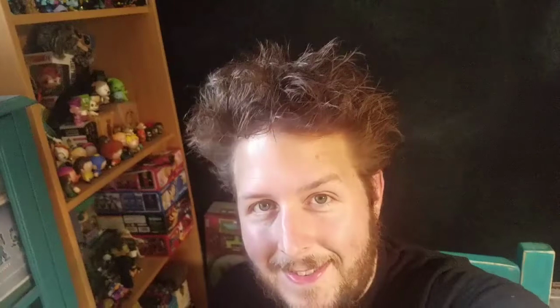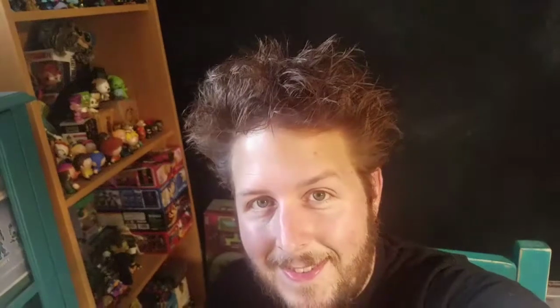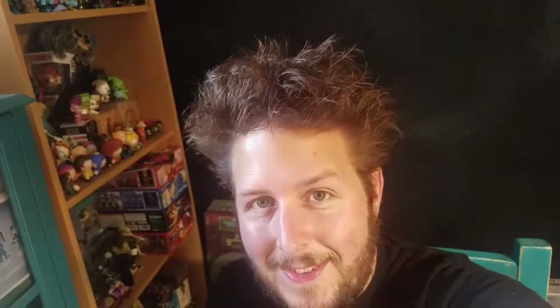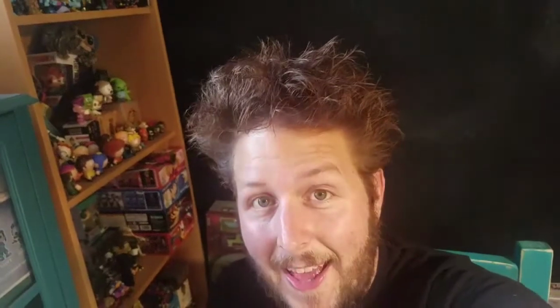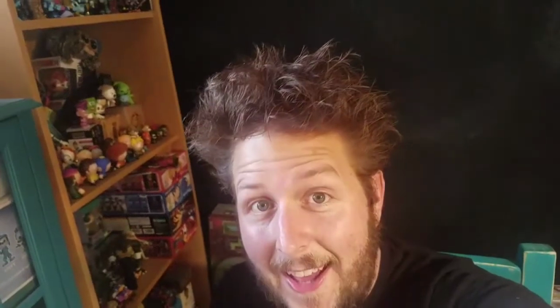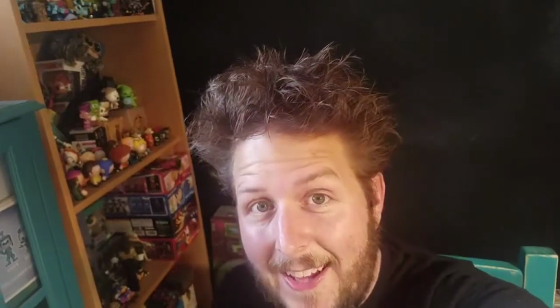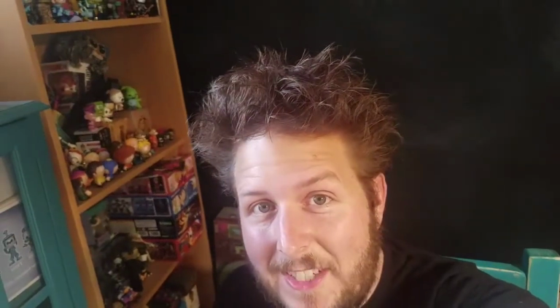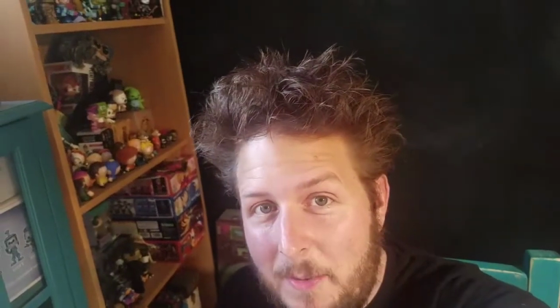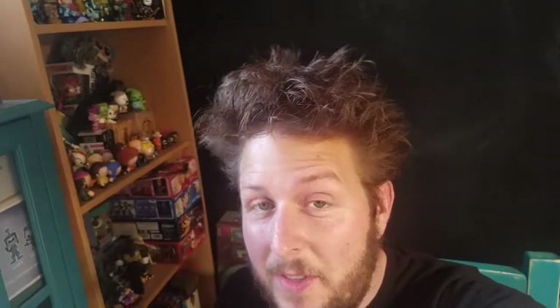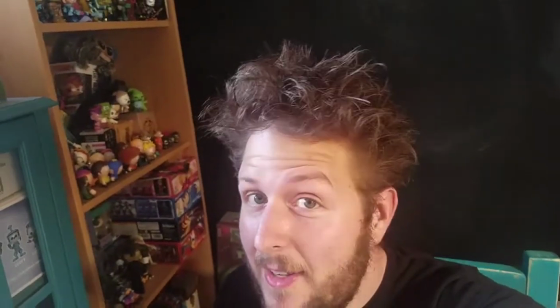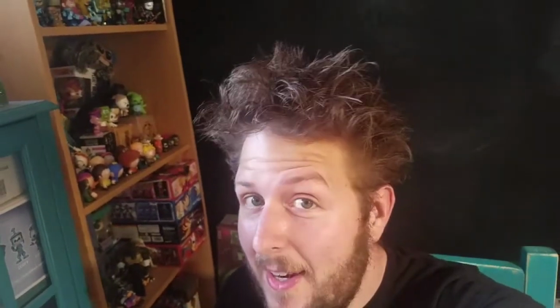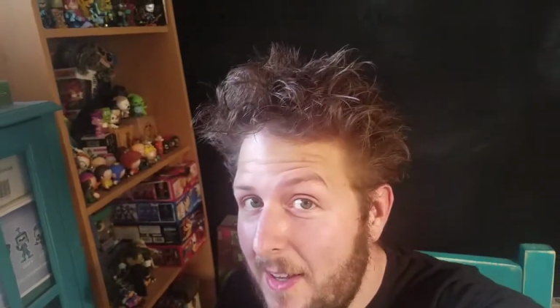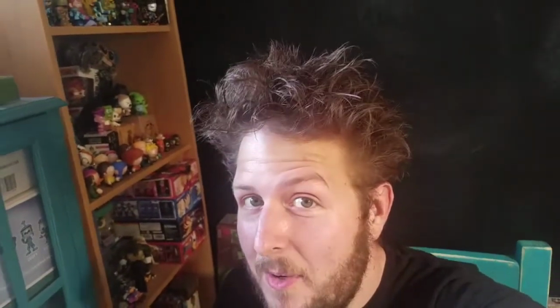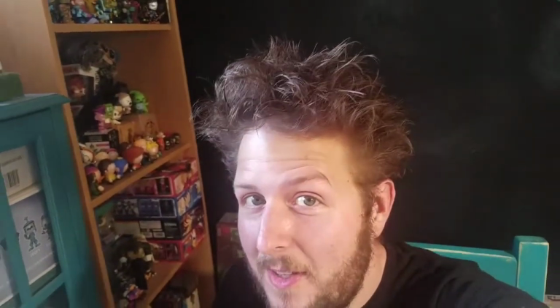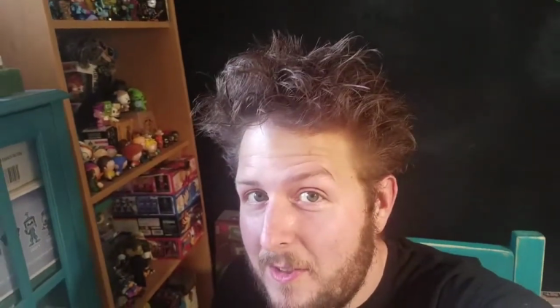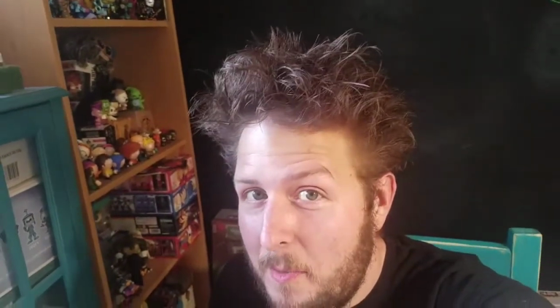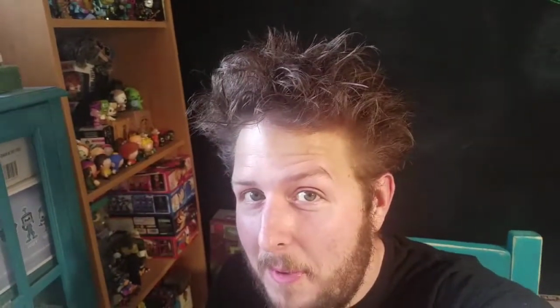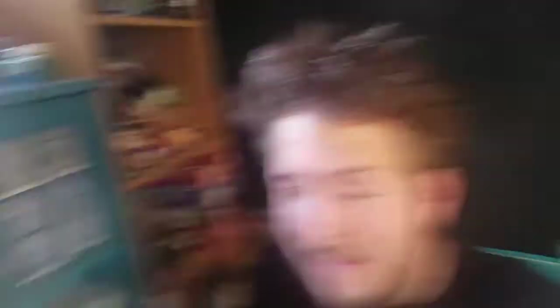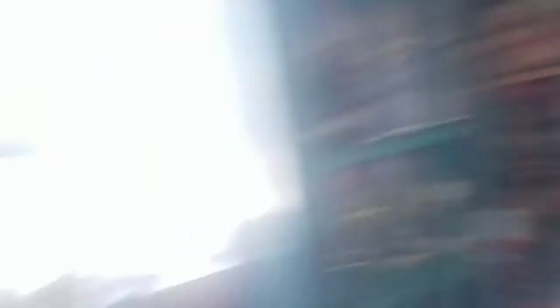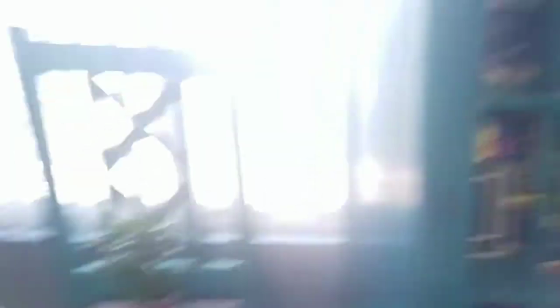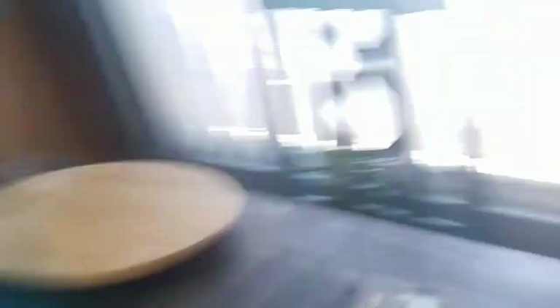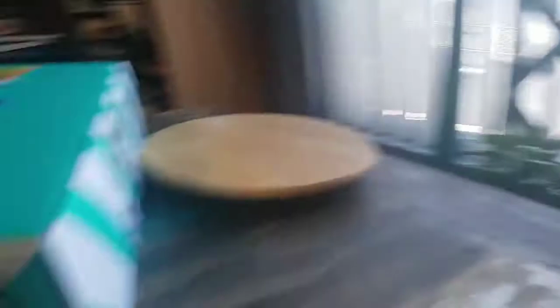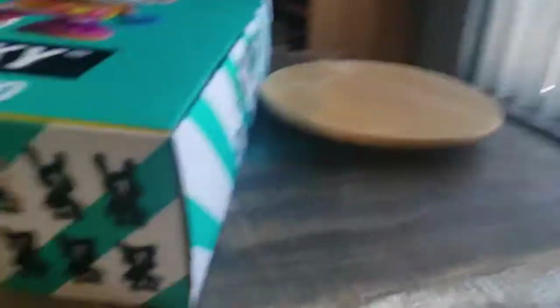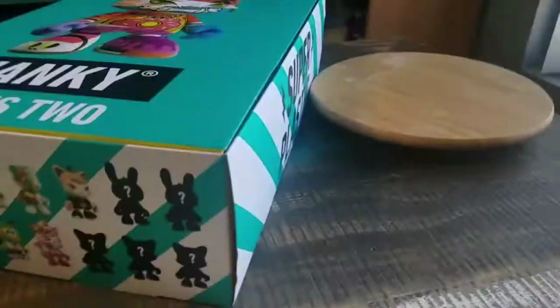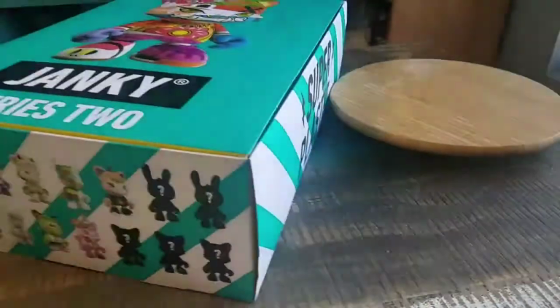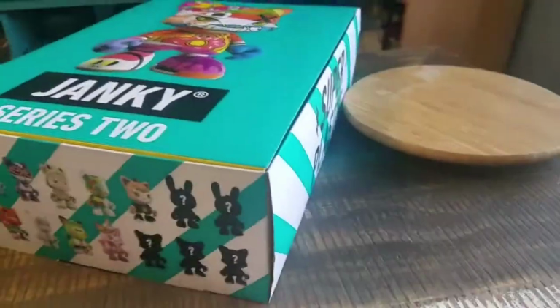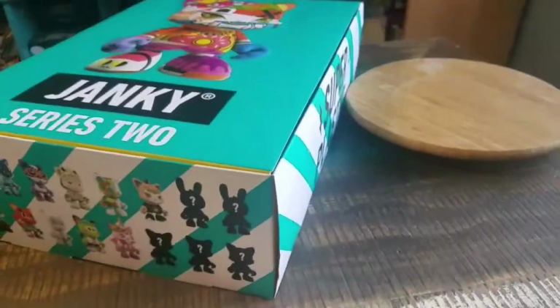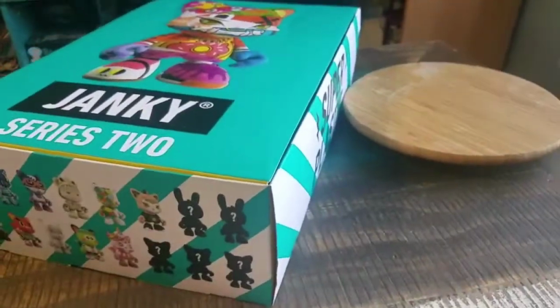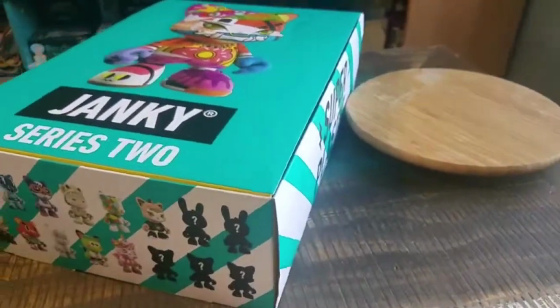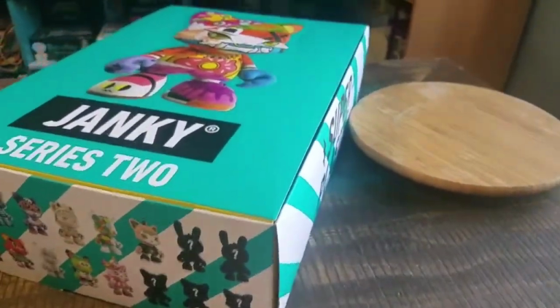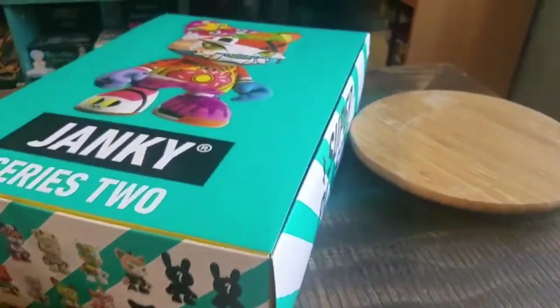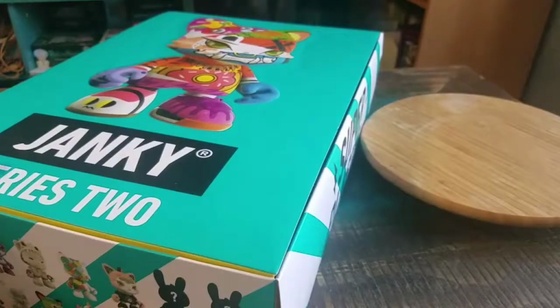Hey guys, Cheesepoof here and got another one of the super plastic openings for the collection today, Janky Series 2.